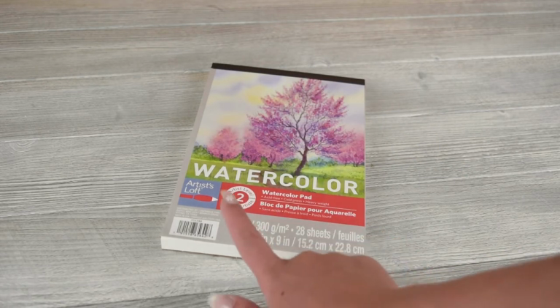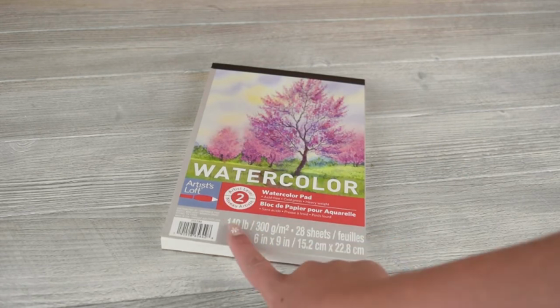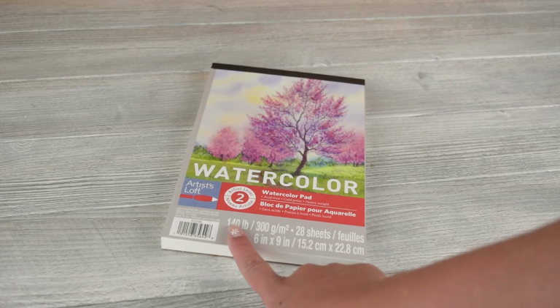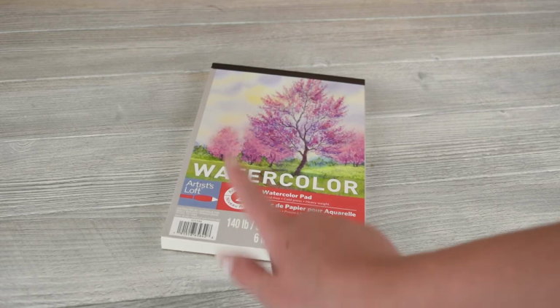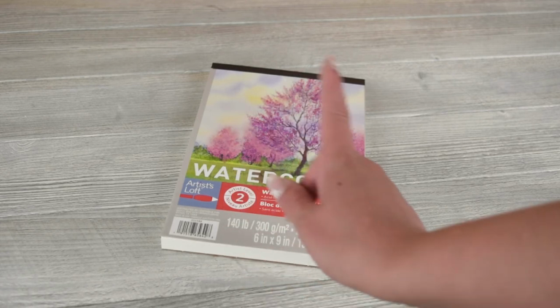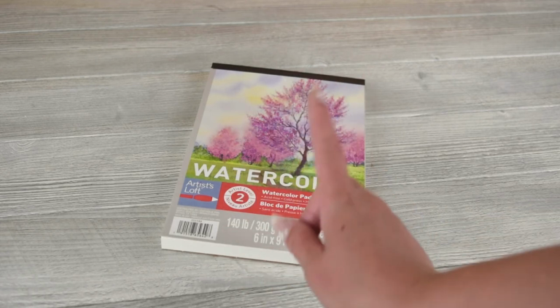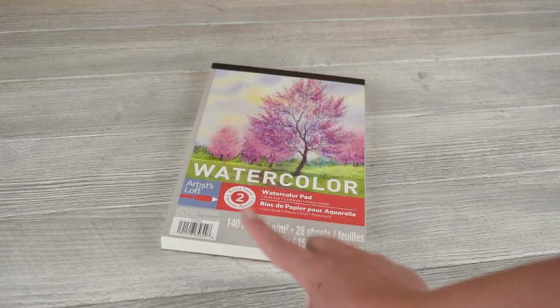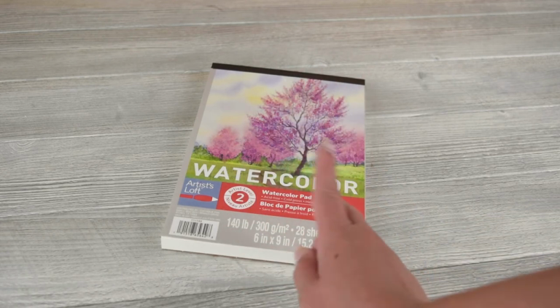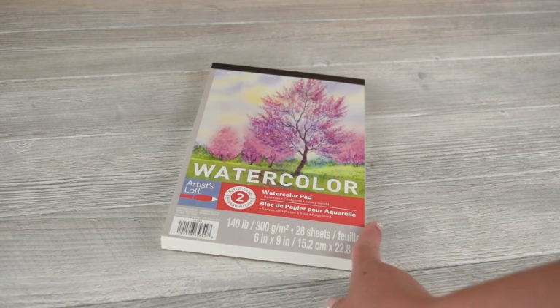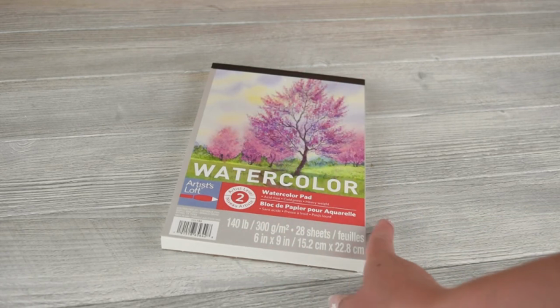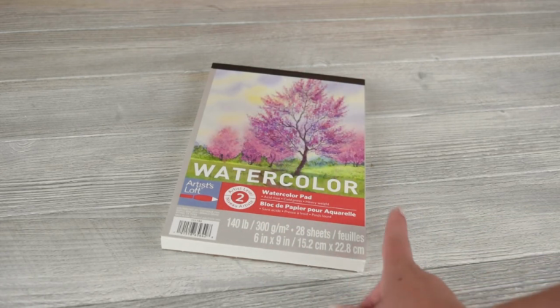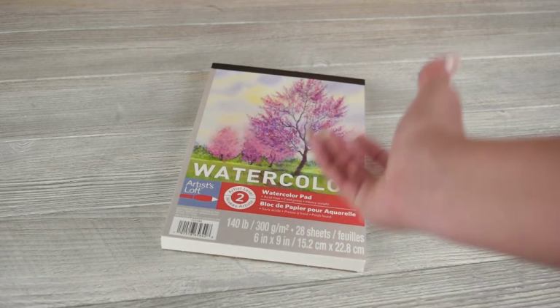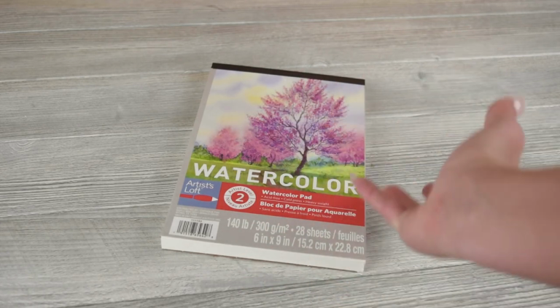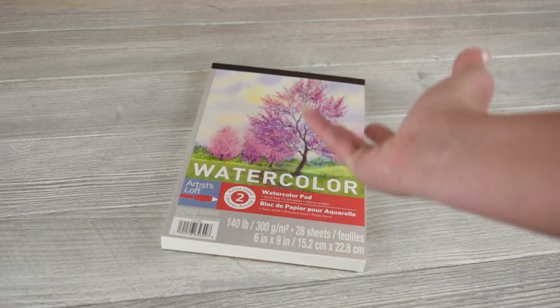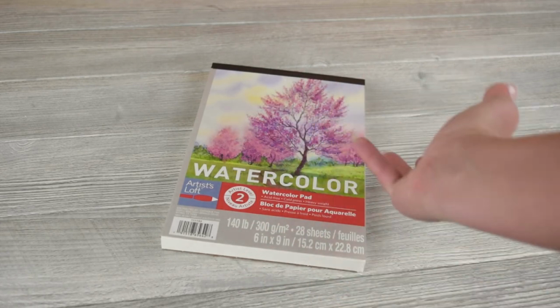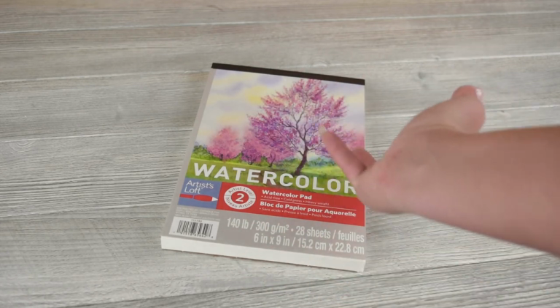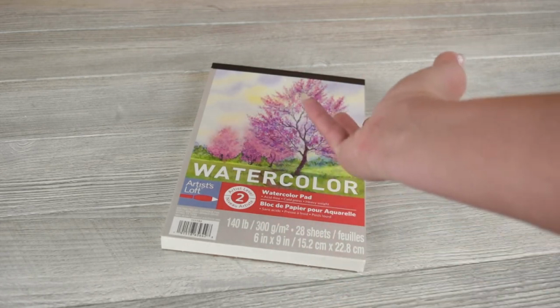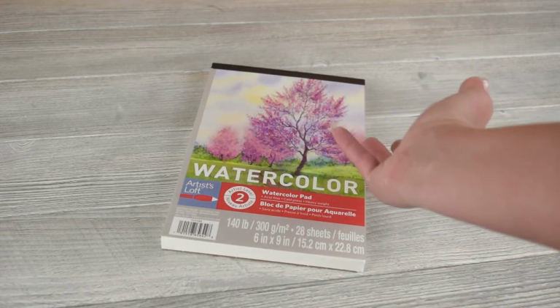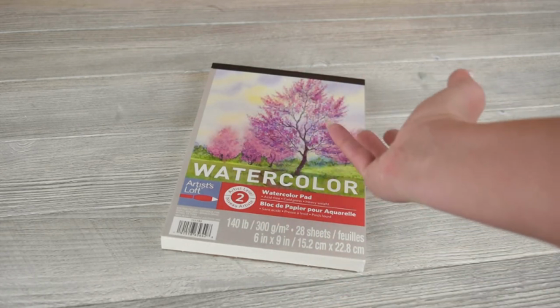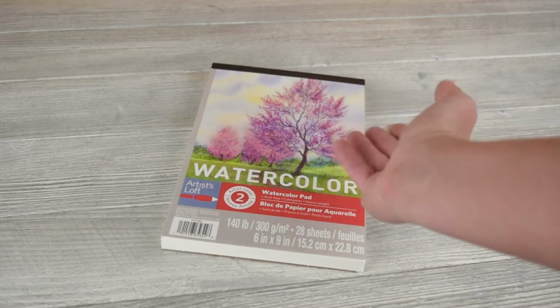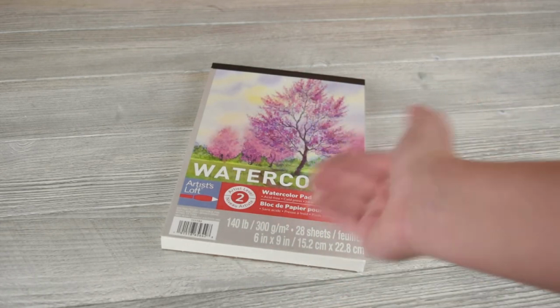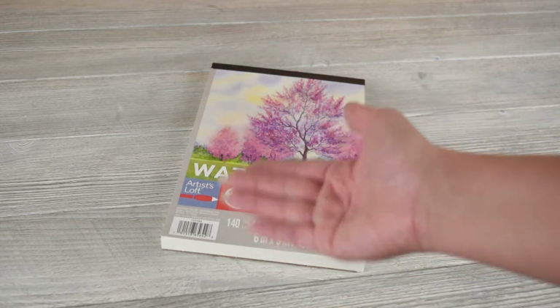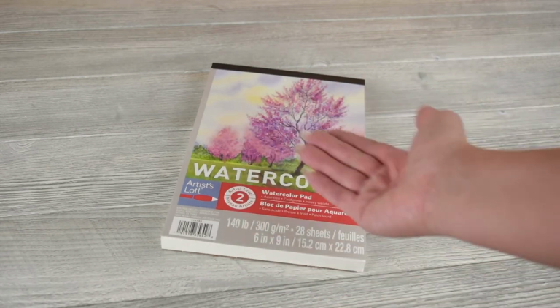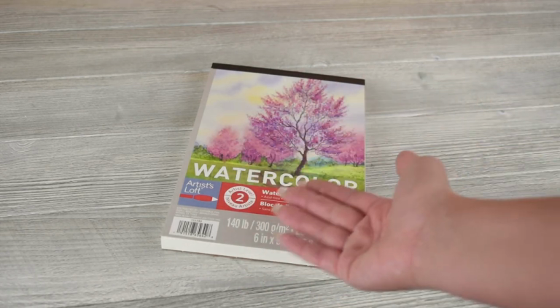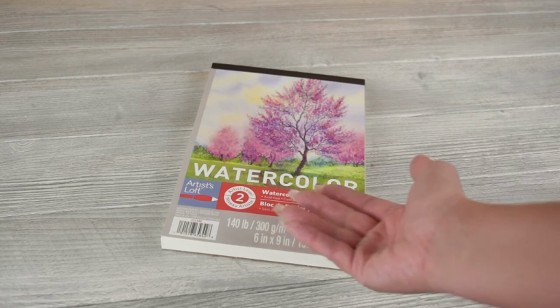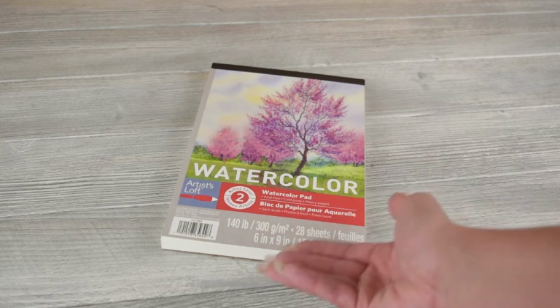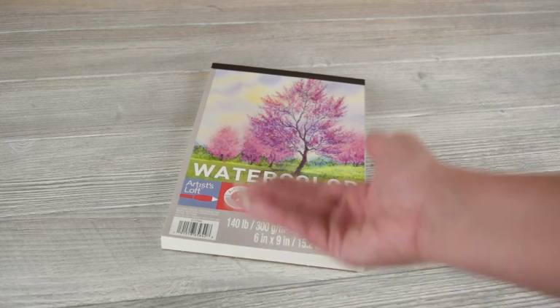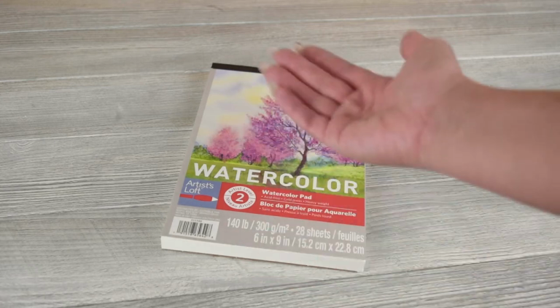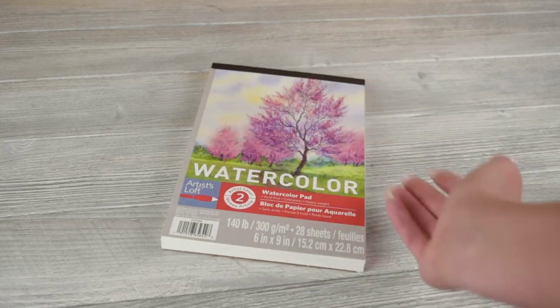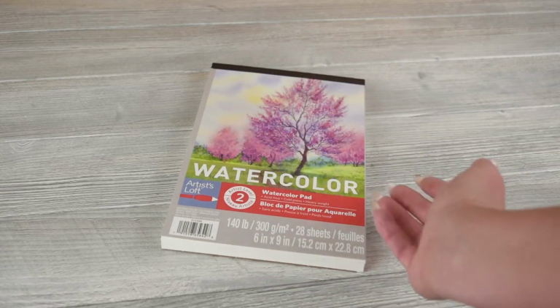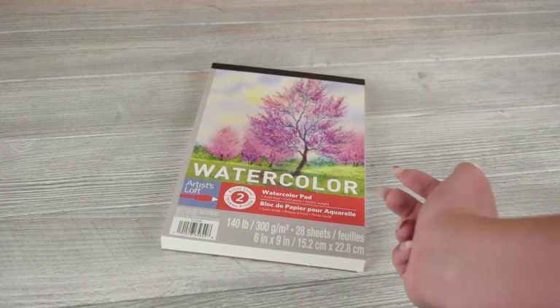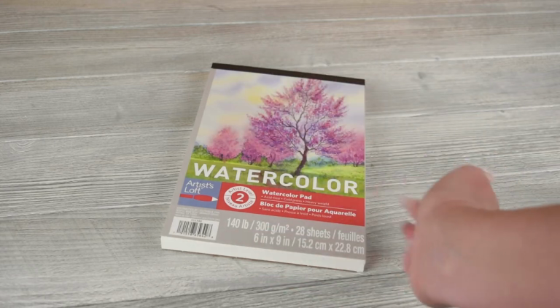Thicker than this is going to be nicer and you can also get more professional grade watercolor paper. Generally, the more you pay, the nicer it will be.